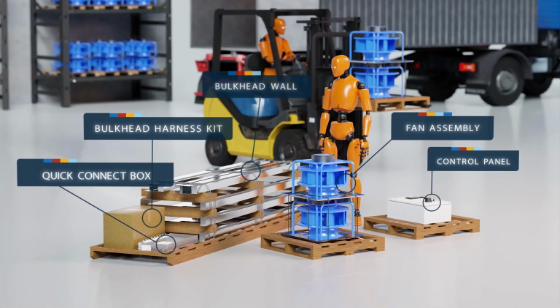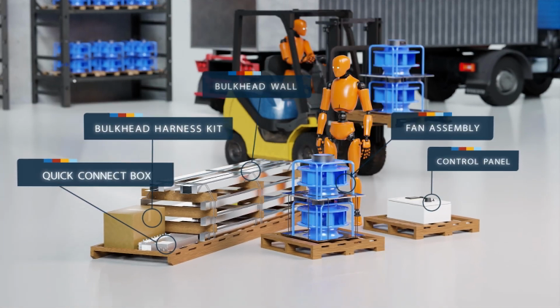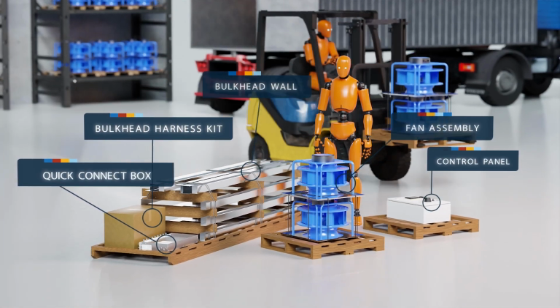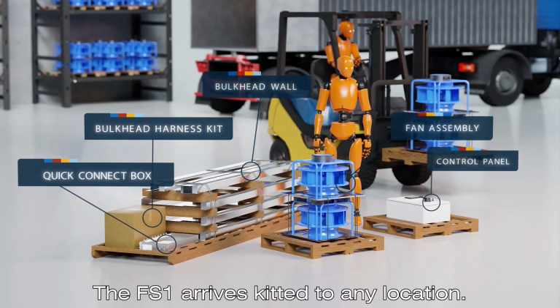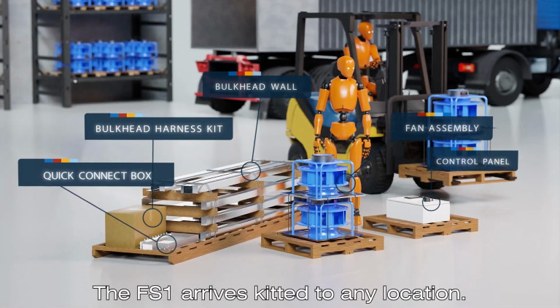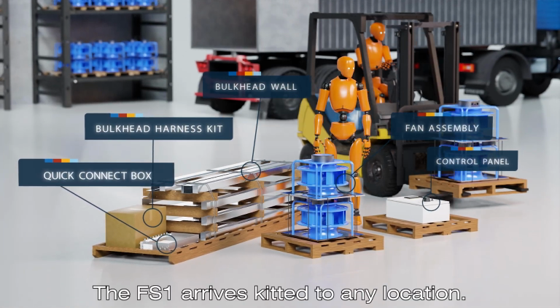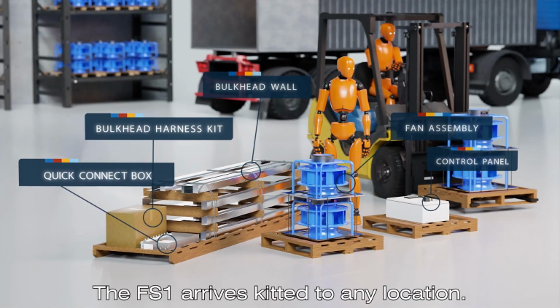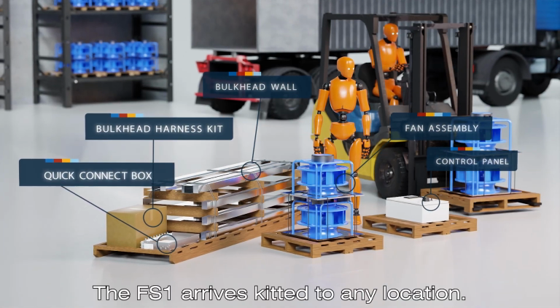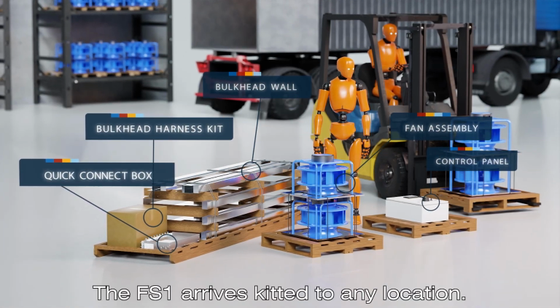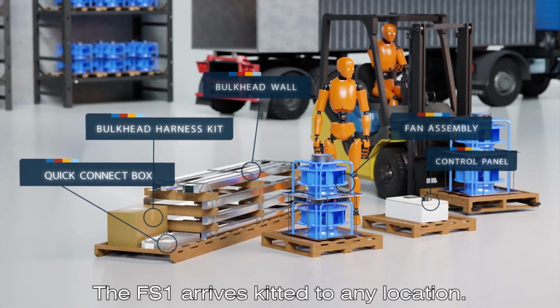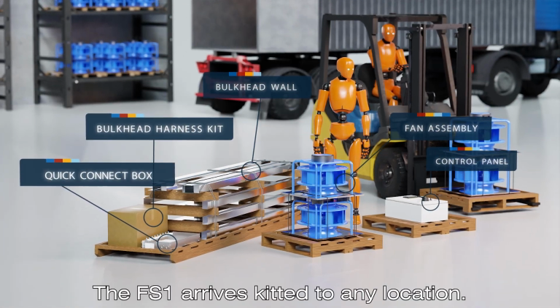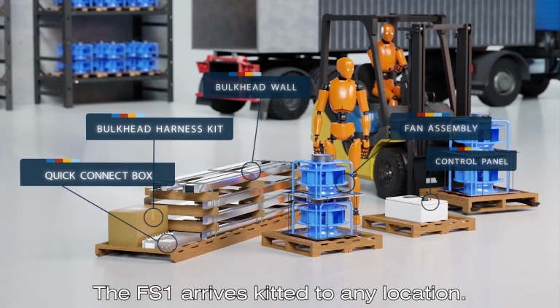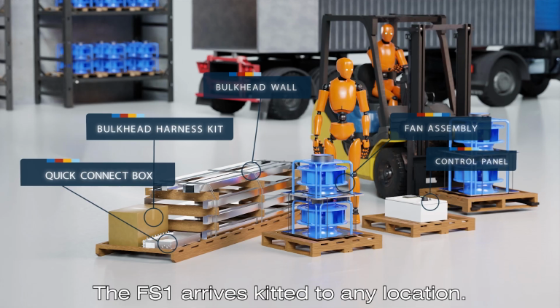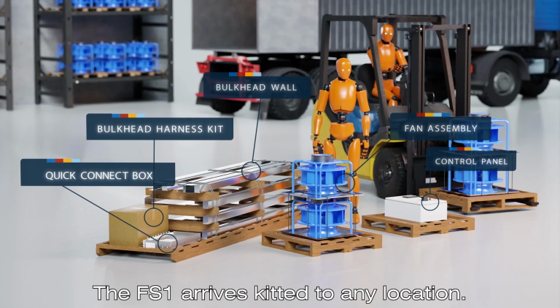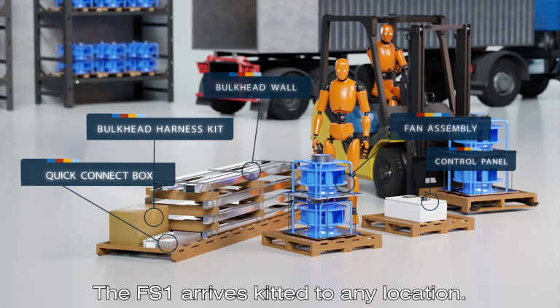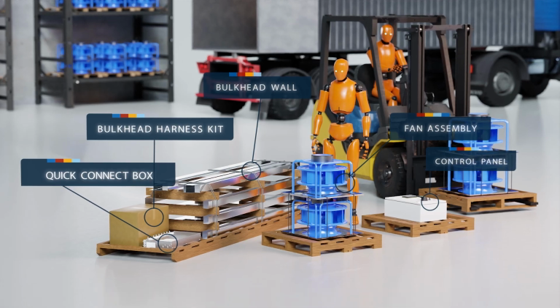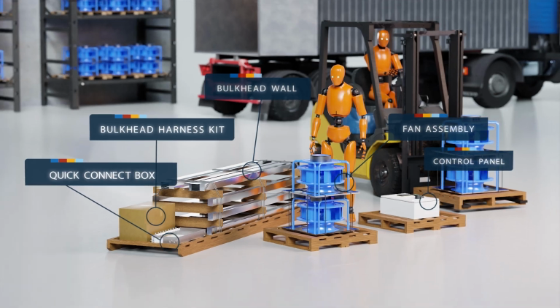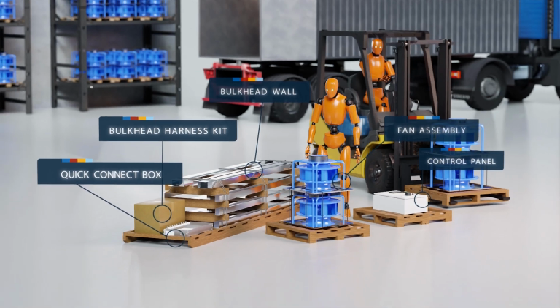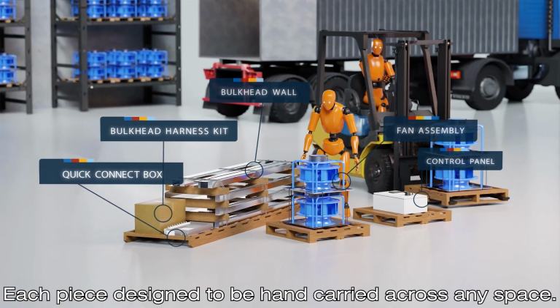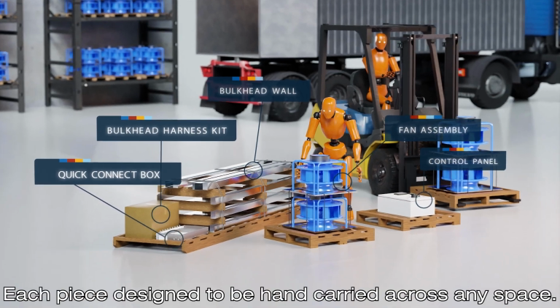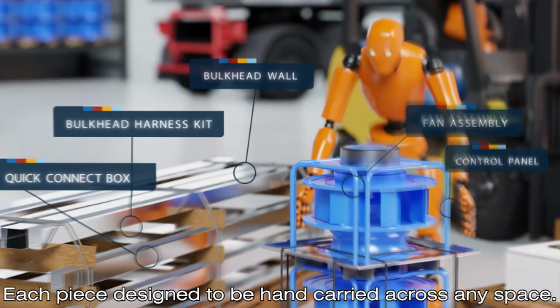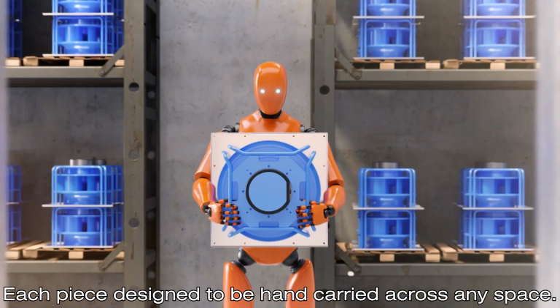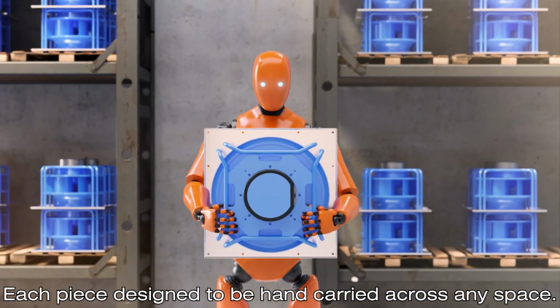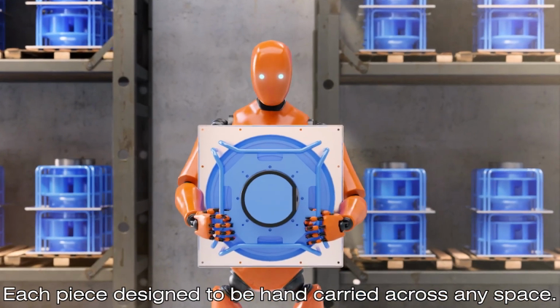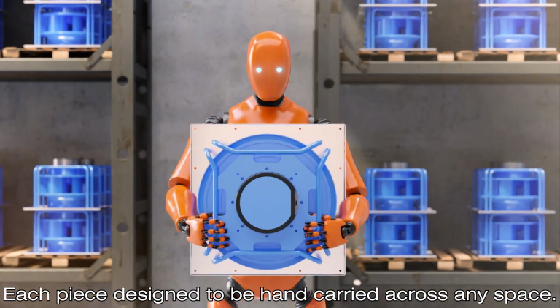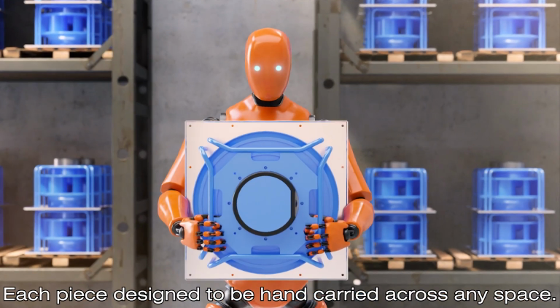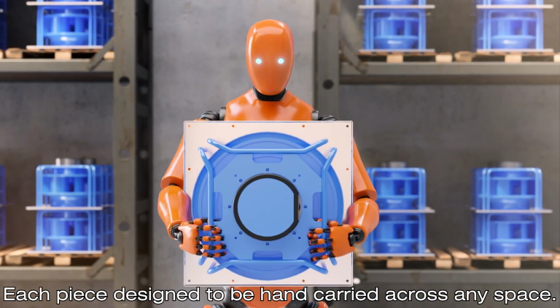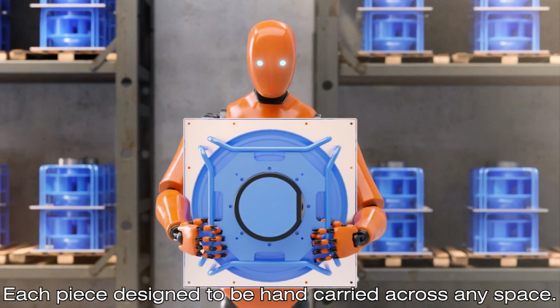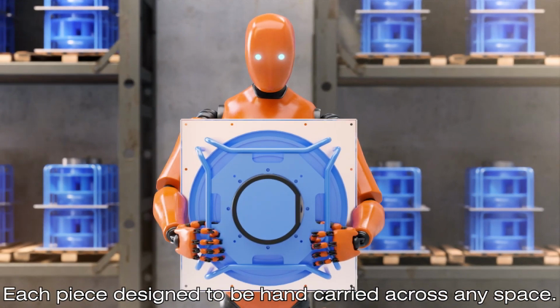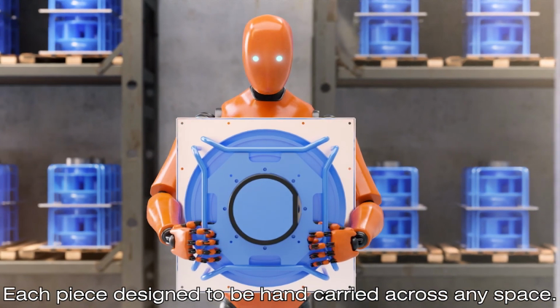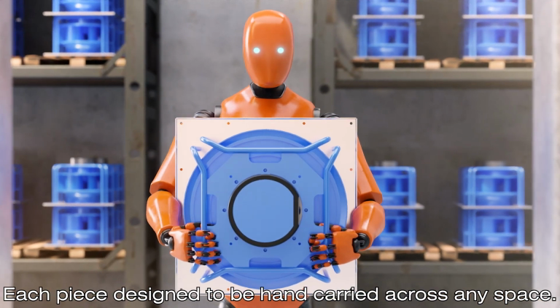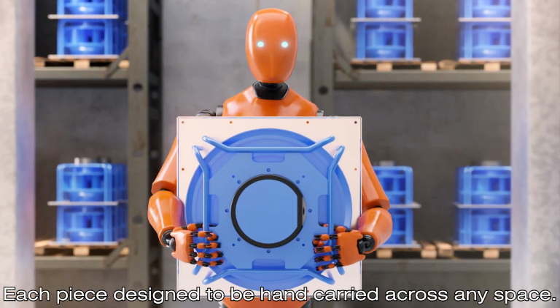The FS1 arrives kitted to any location, each piece designed to be hand-carried across any space.